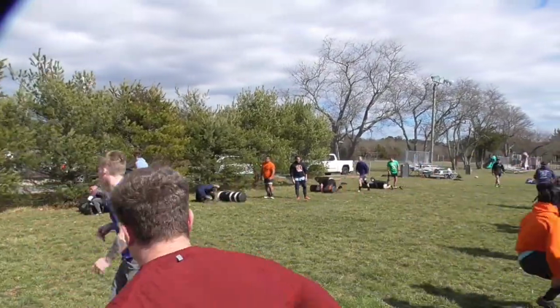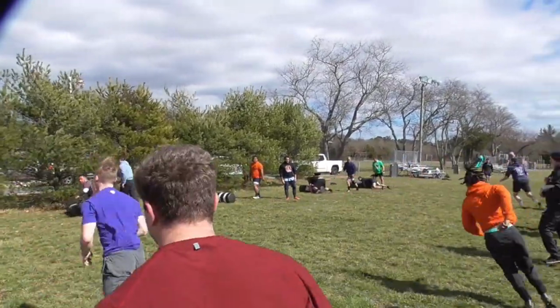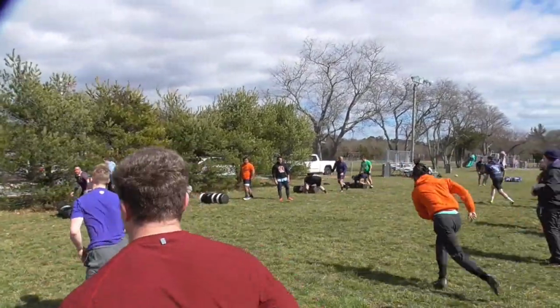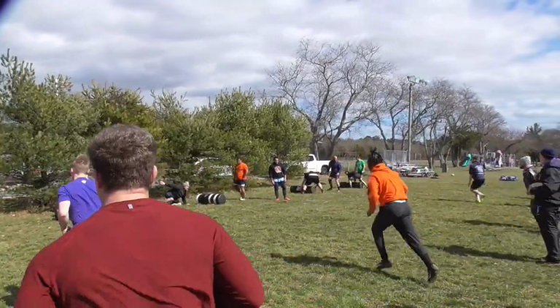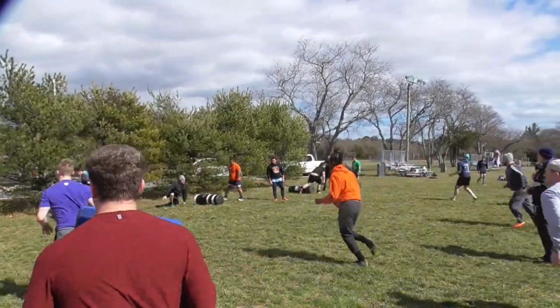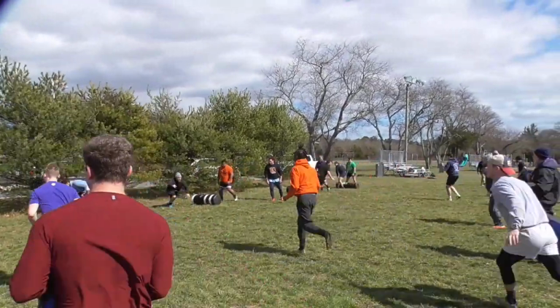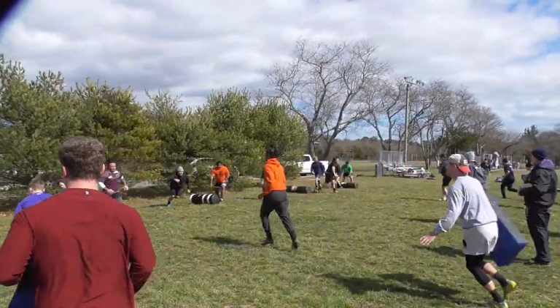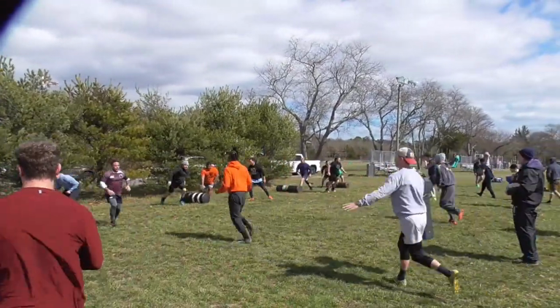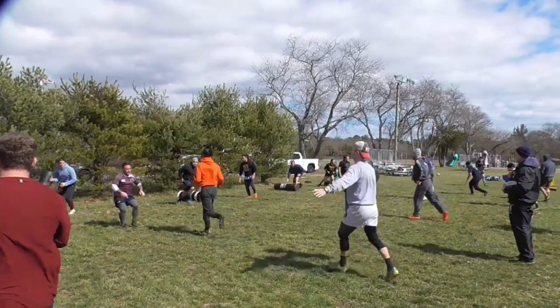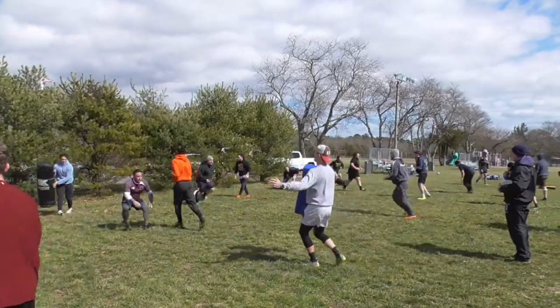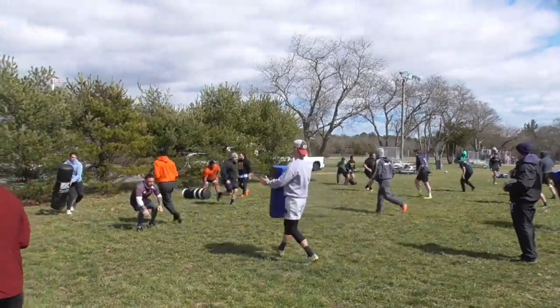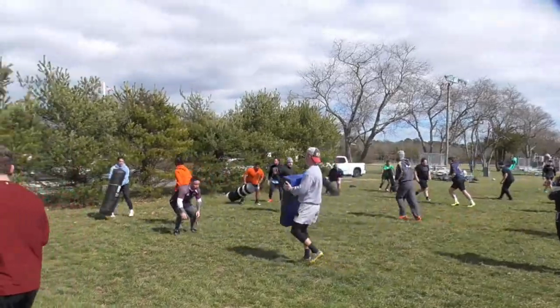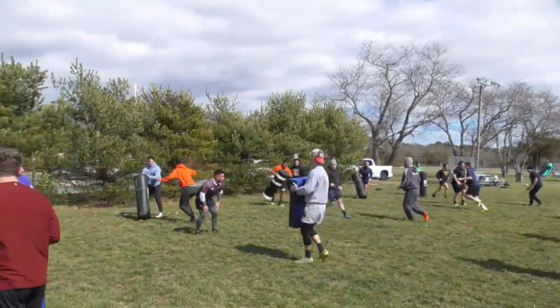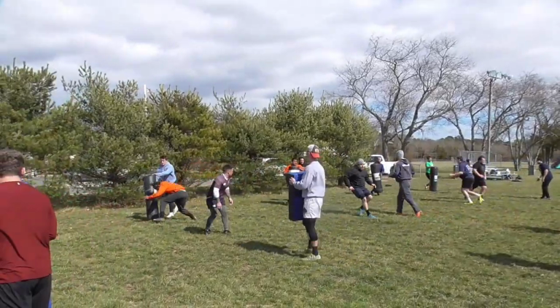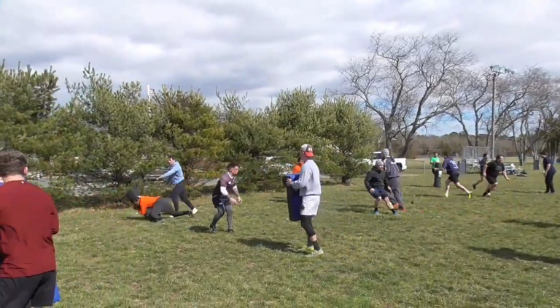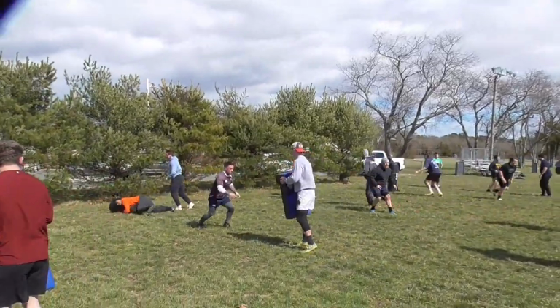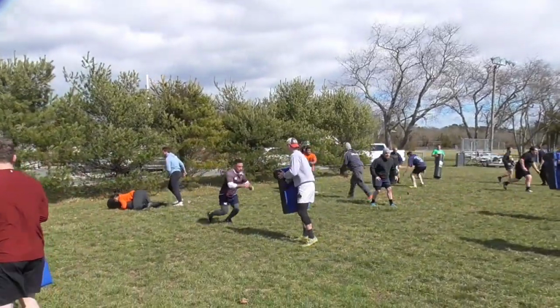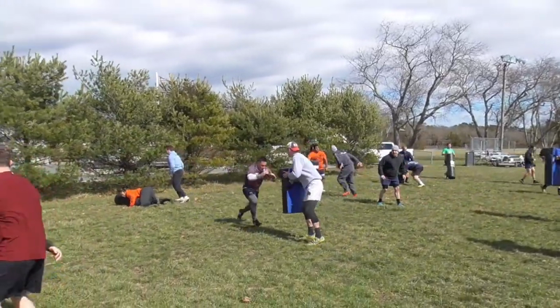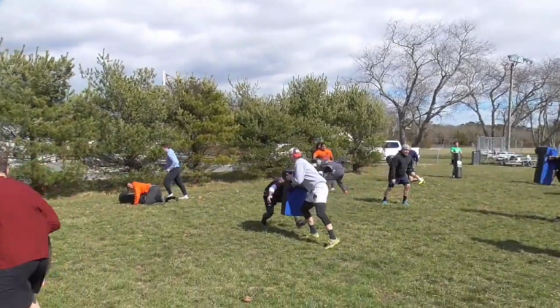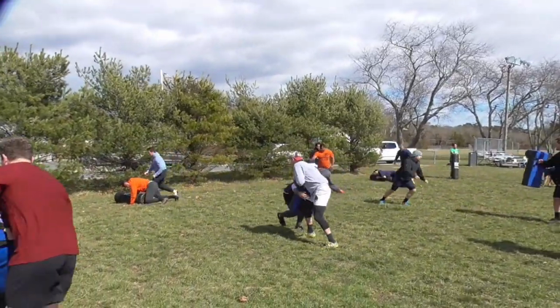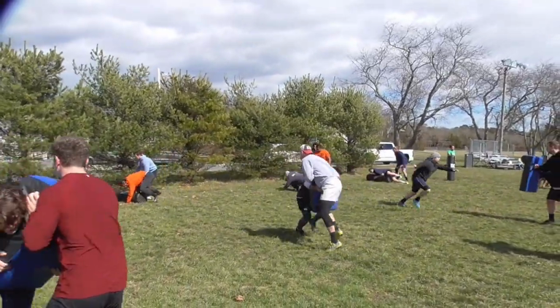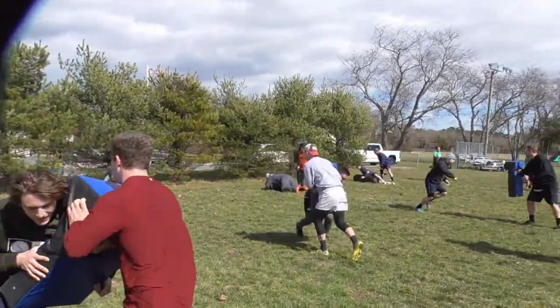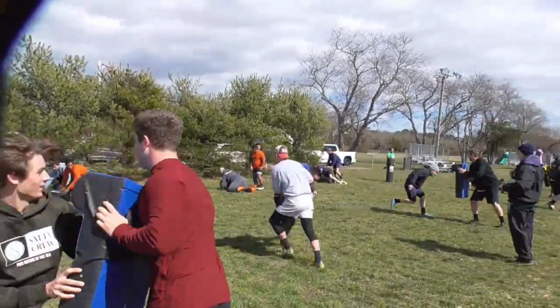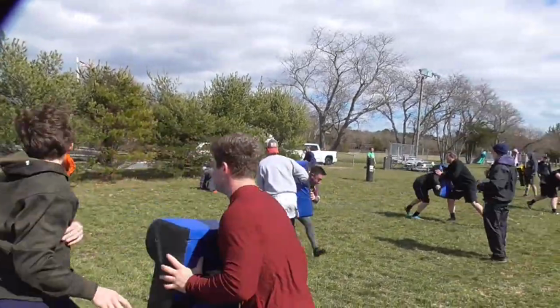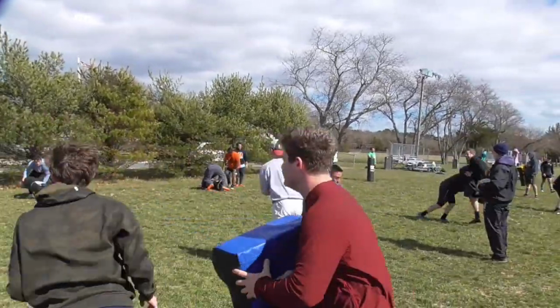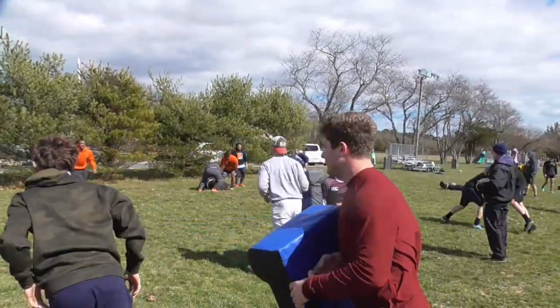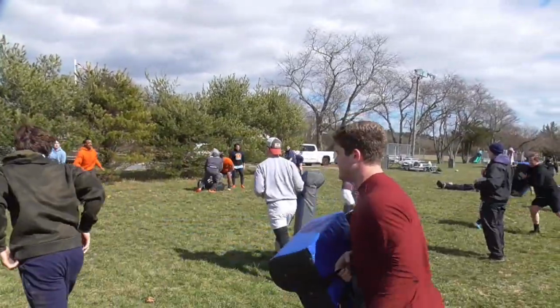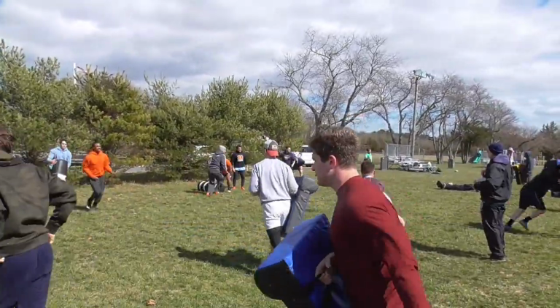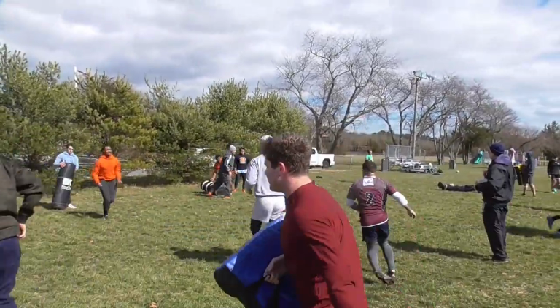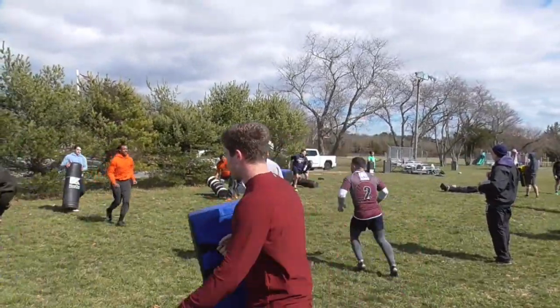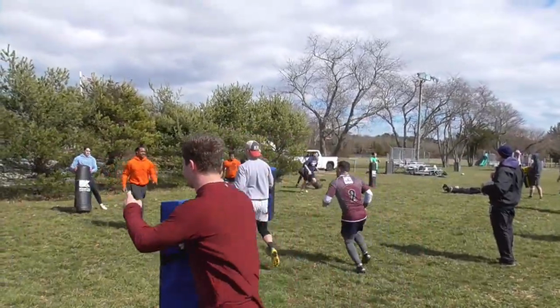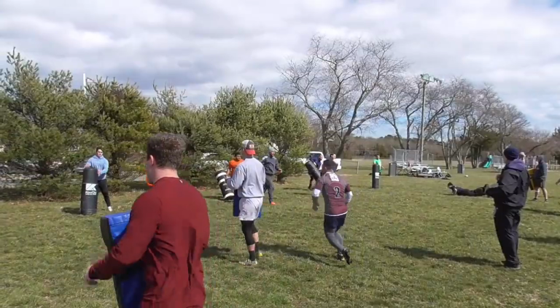Get the bags up quick now, boys, quick! Now you're going to hit that. Get up there!